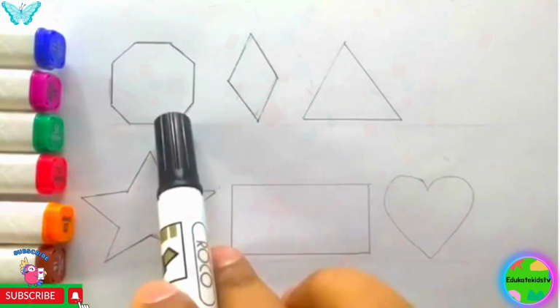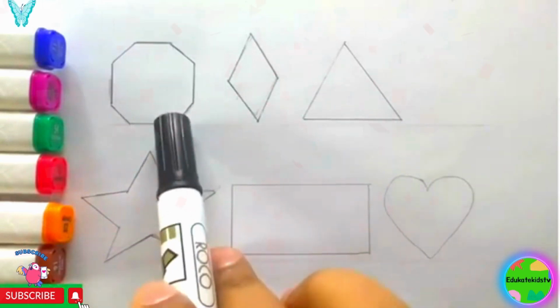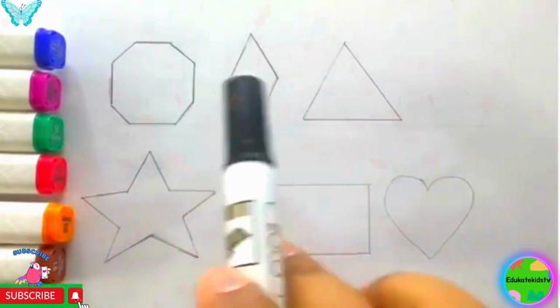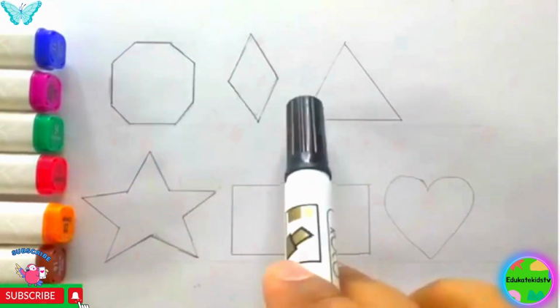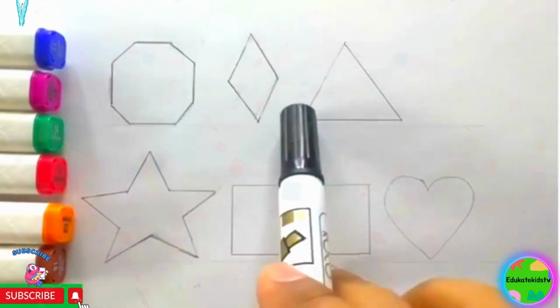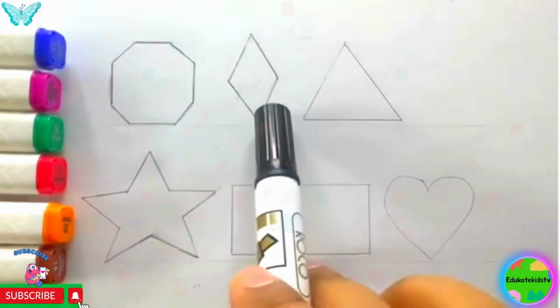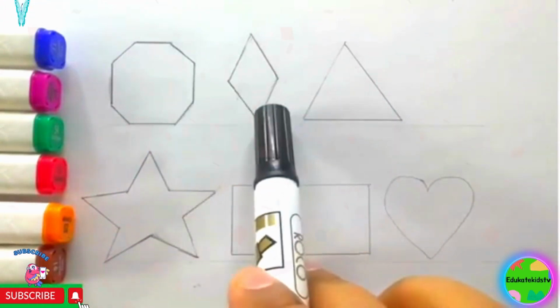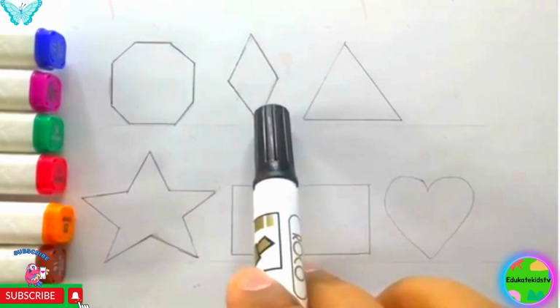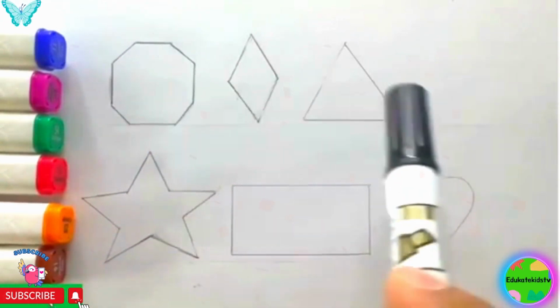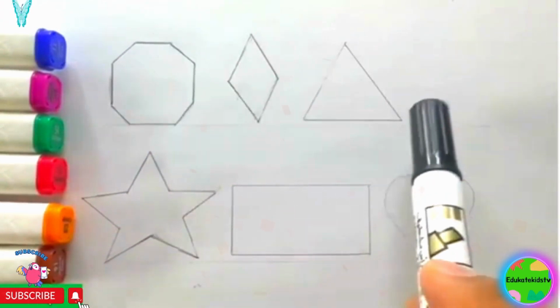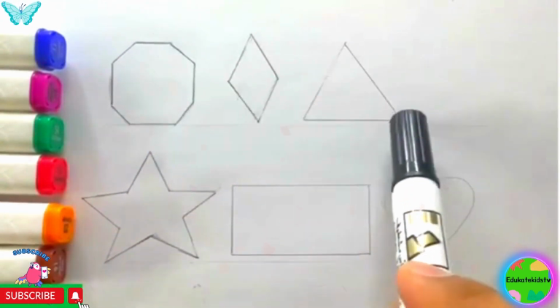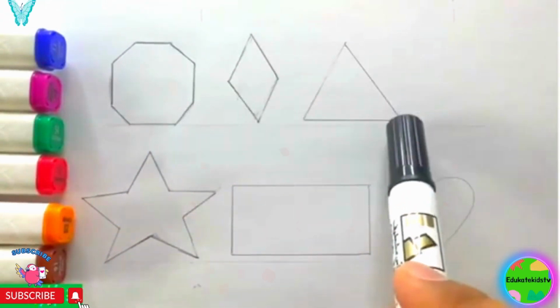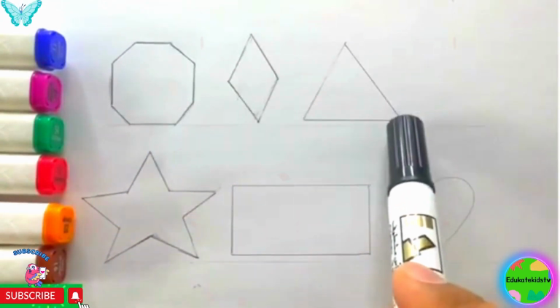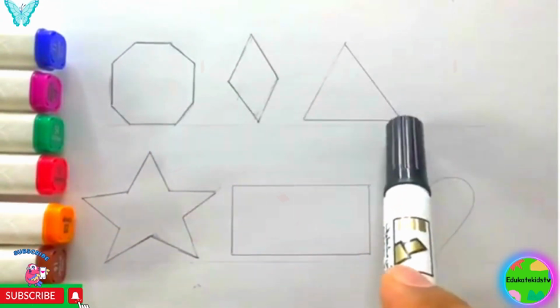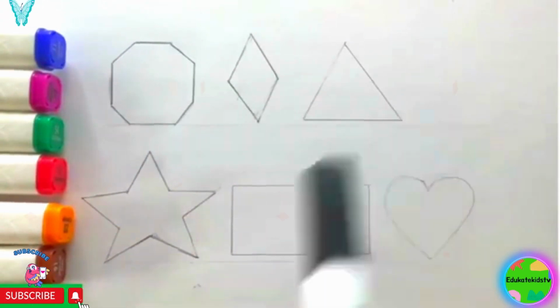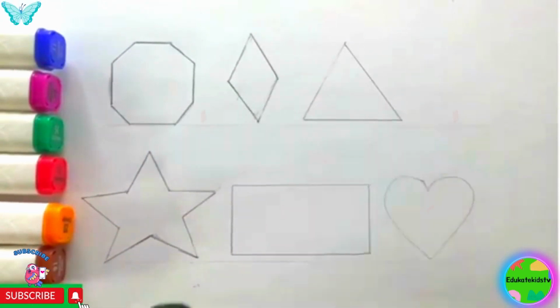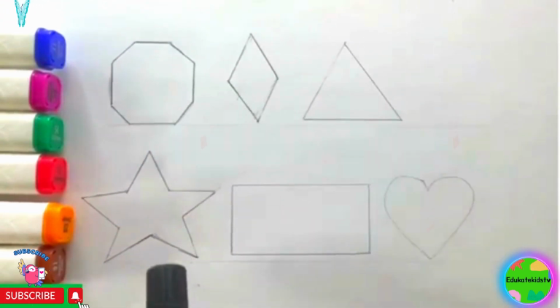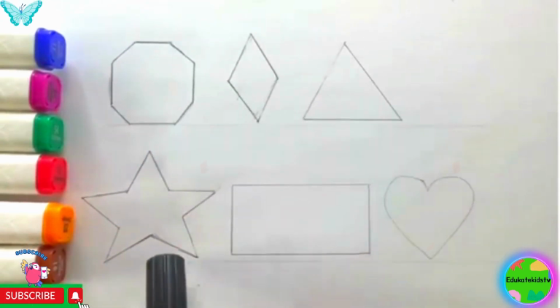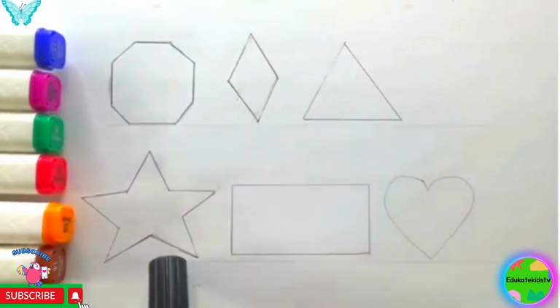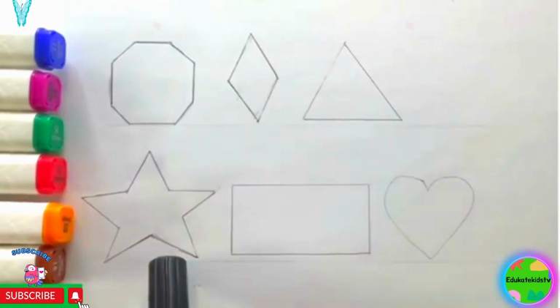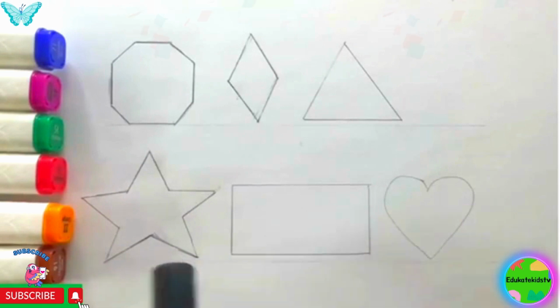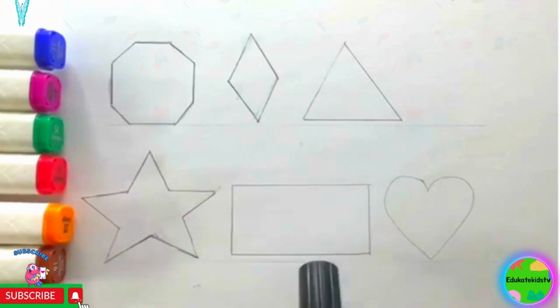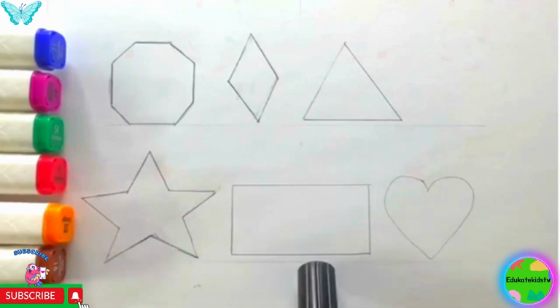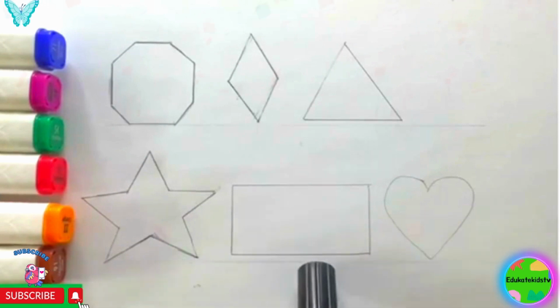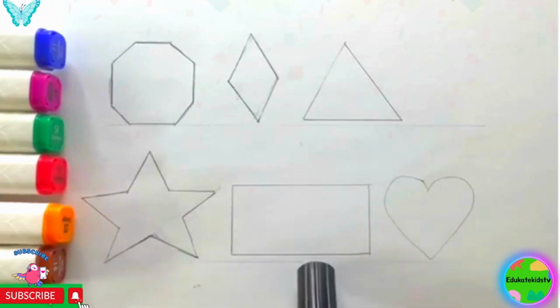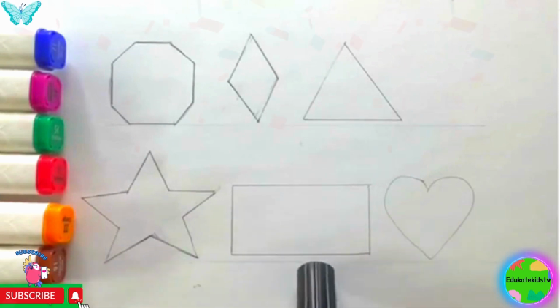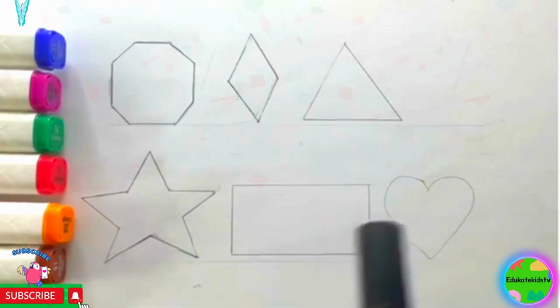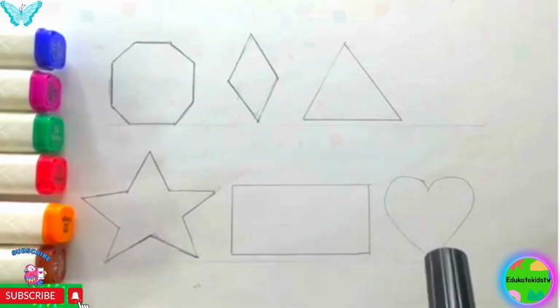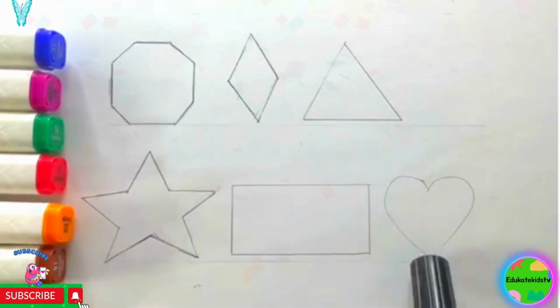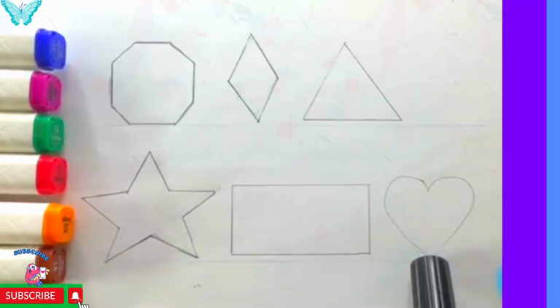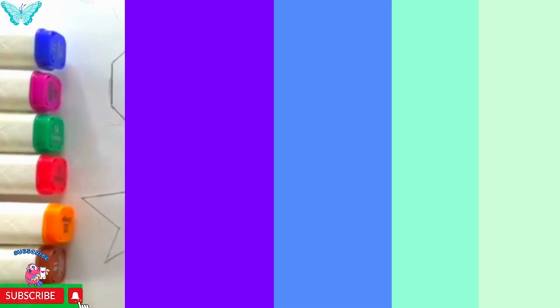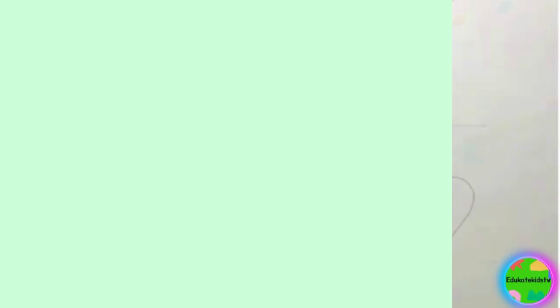Octagon, Rhombus, Triangle, Star, Rectangle, Heart. Yay!